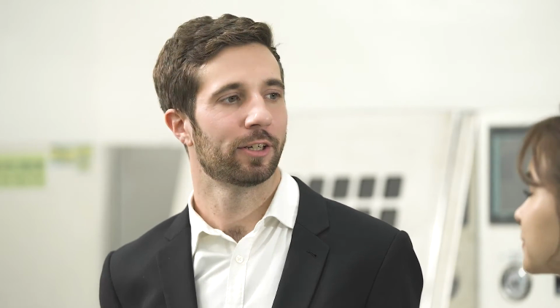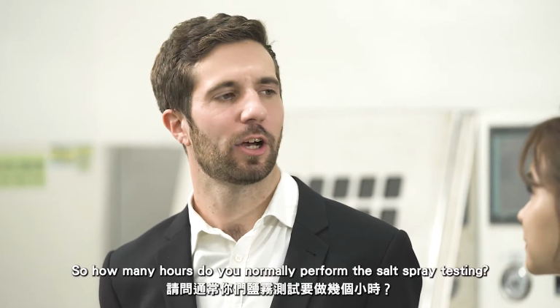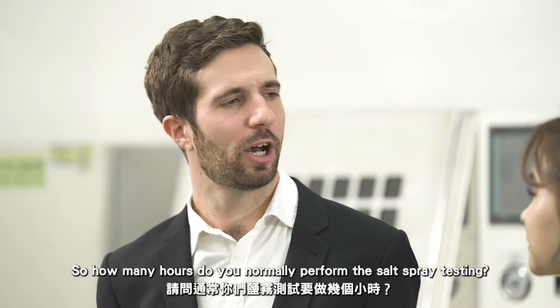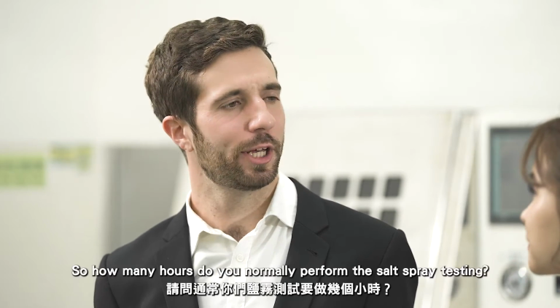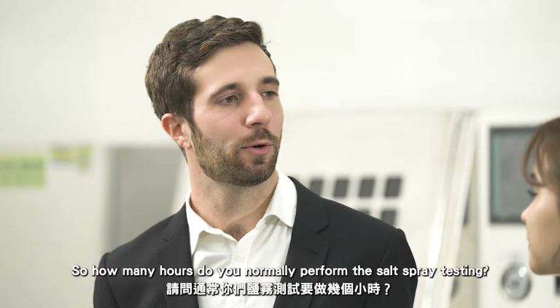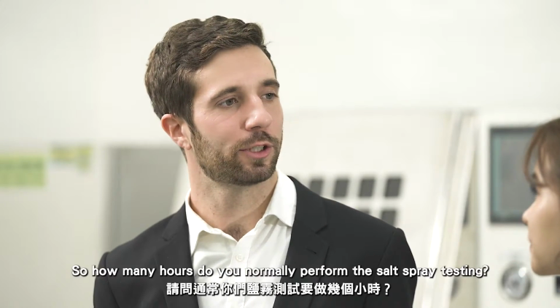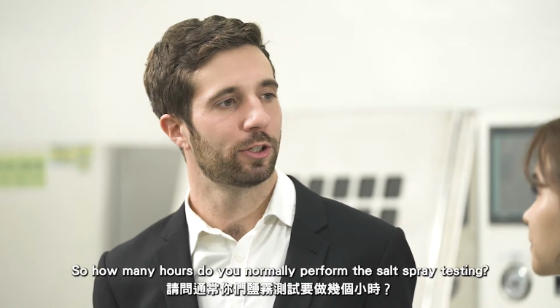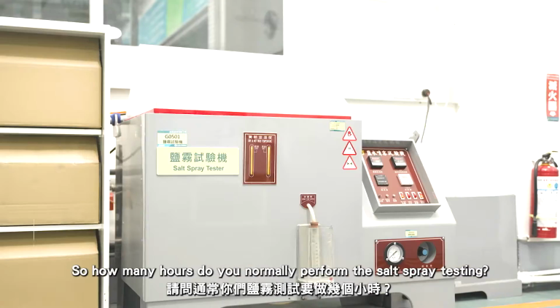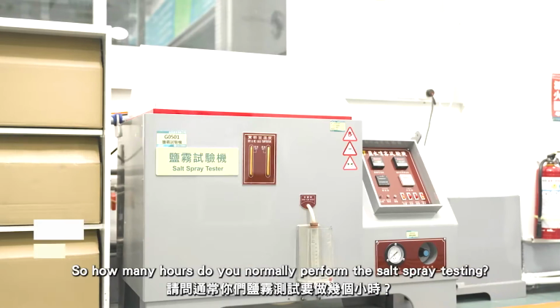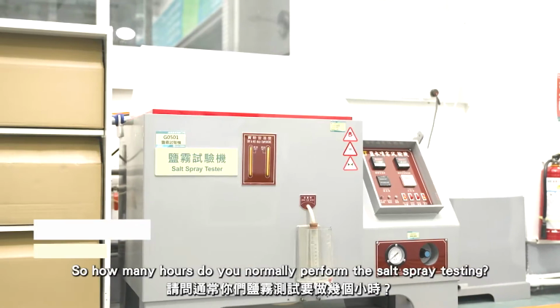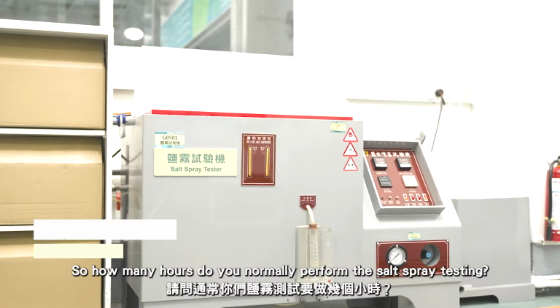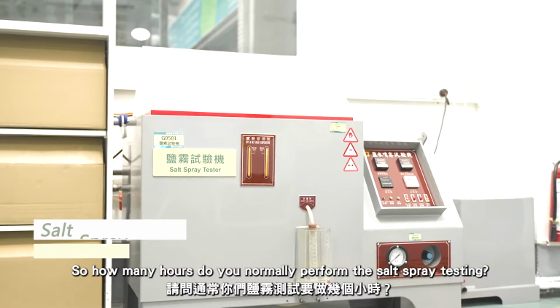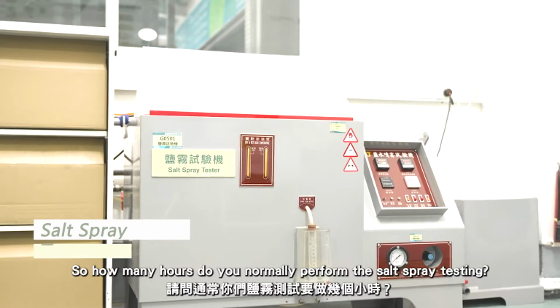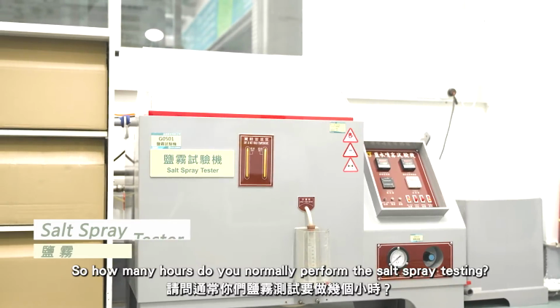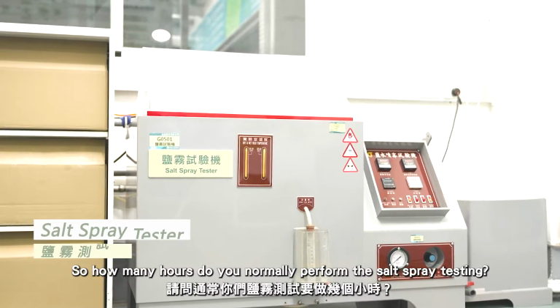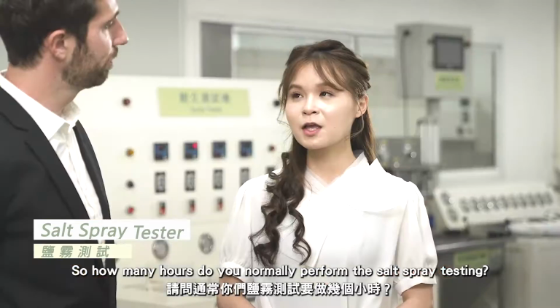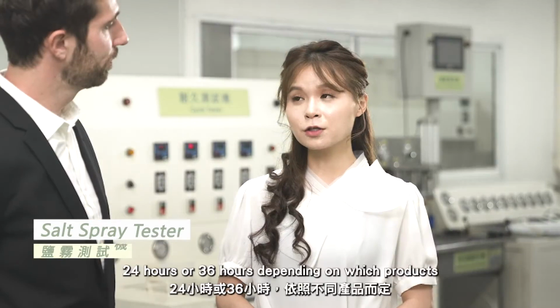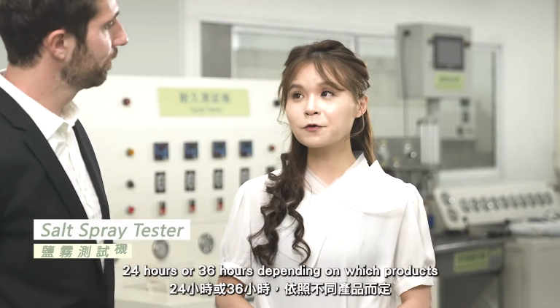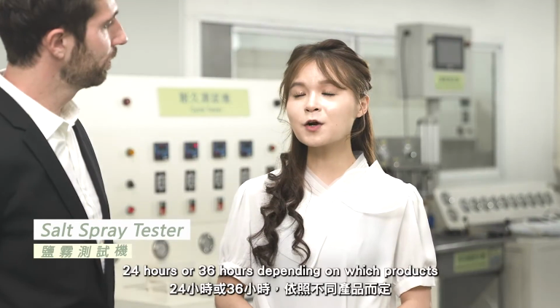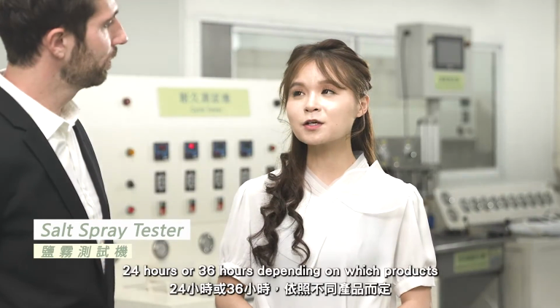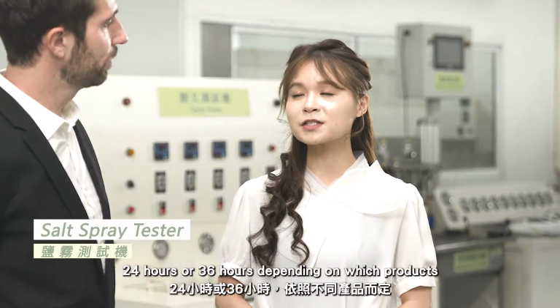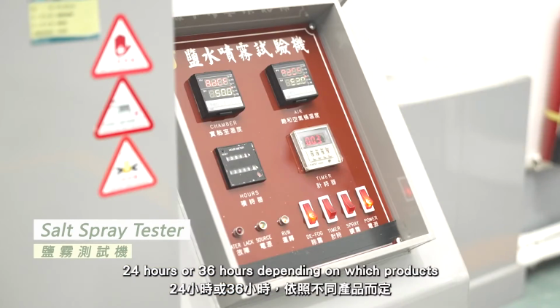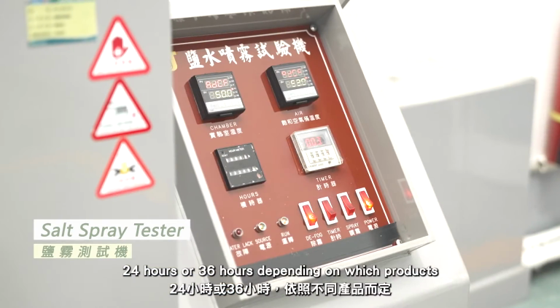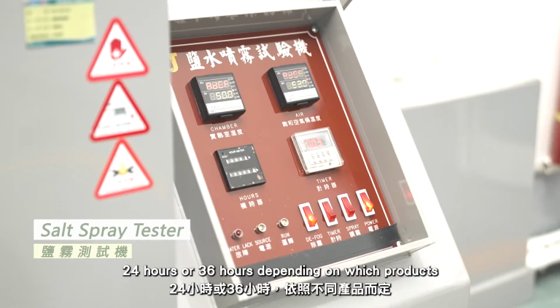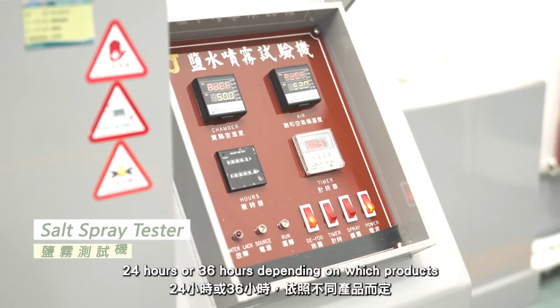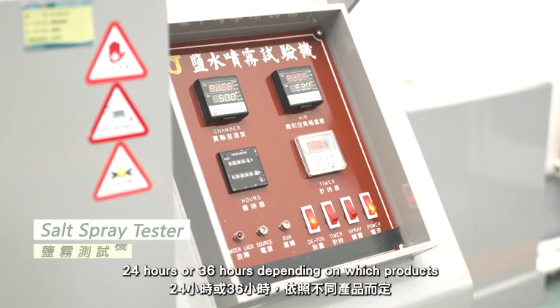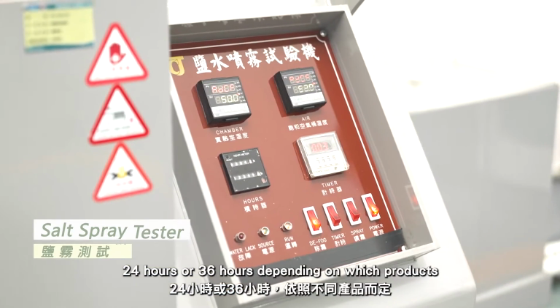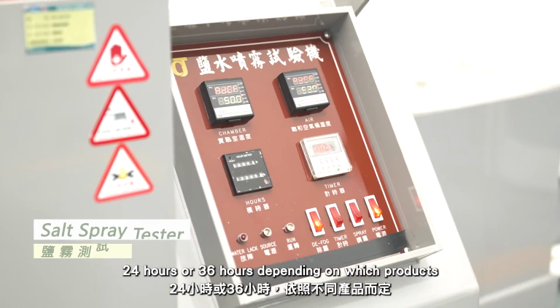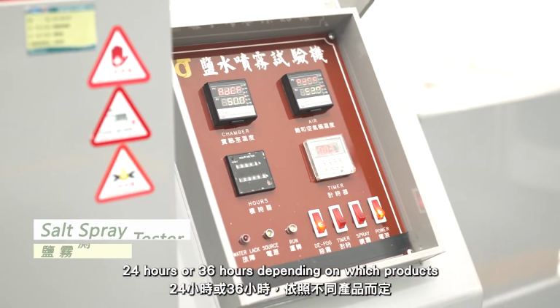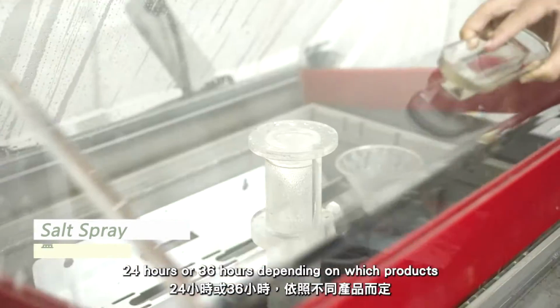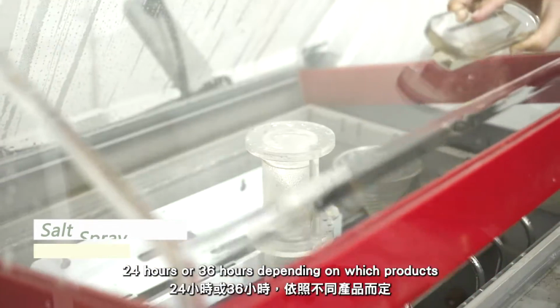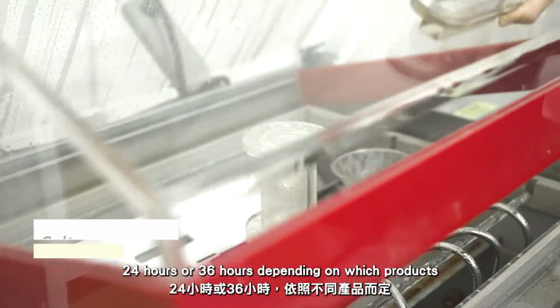So how many hours do you normally perform with salt spray testing? 24 hours or 36 hours, depending on which products.